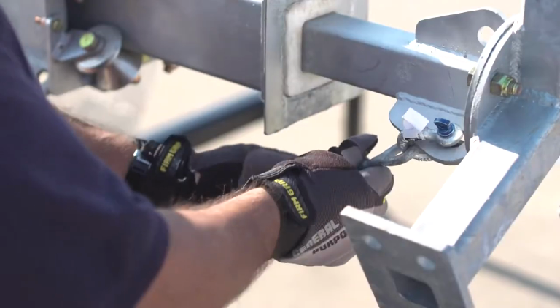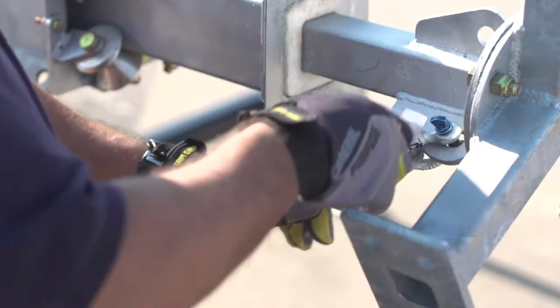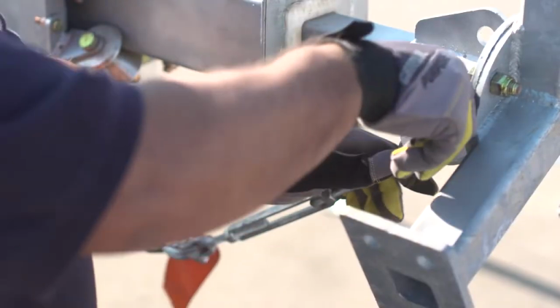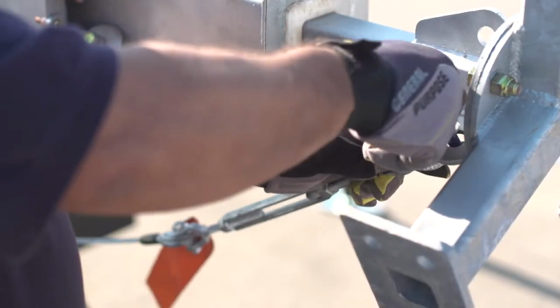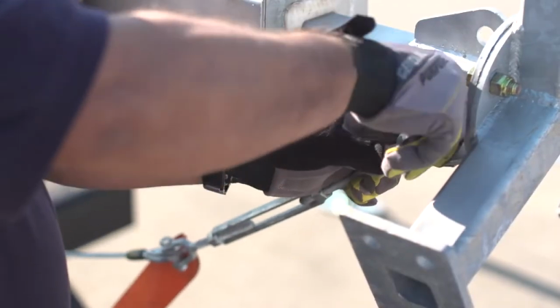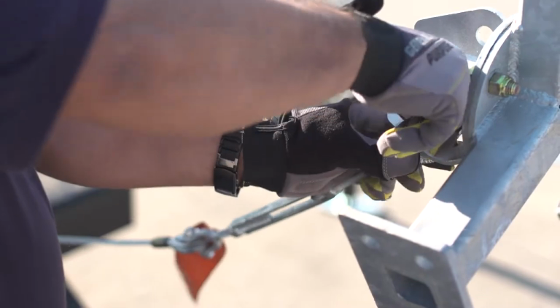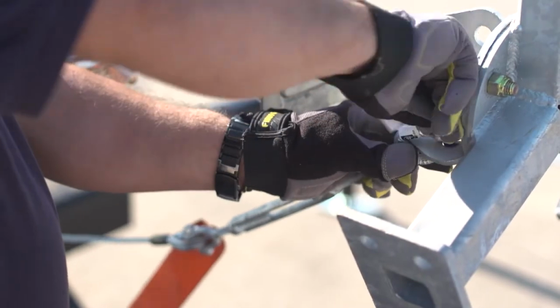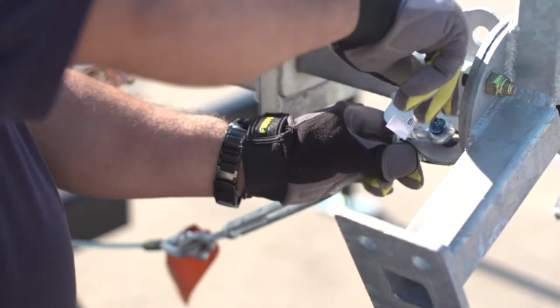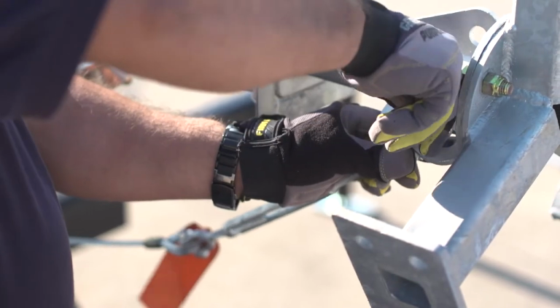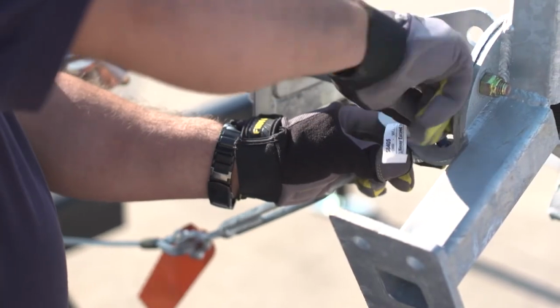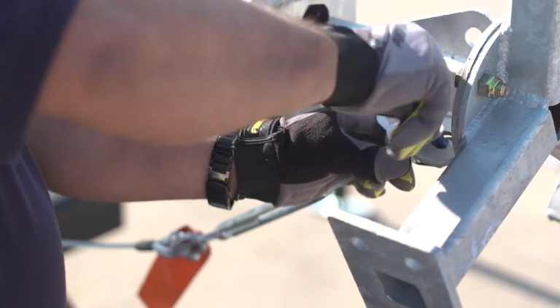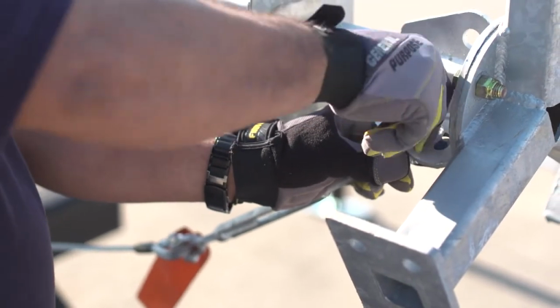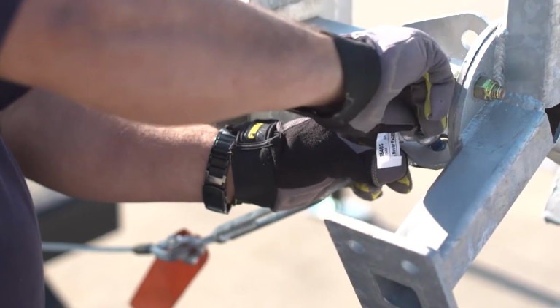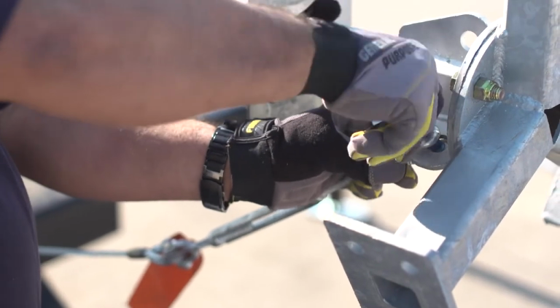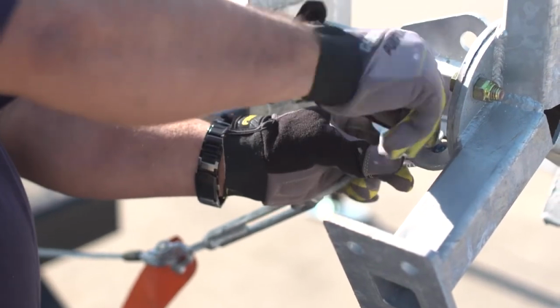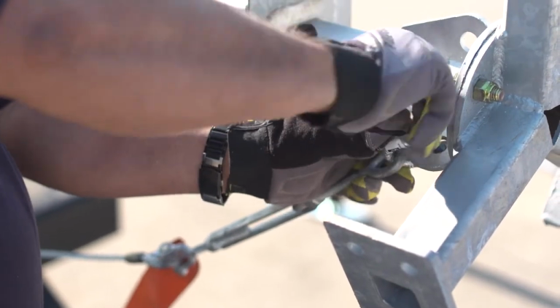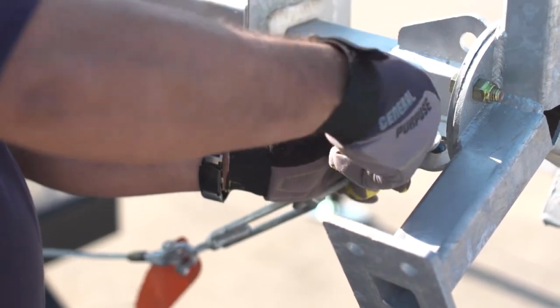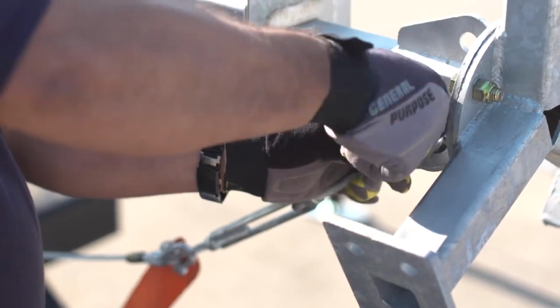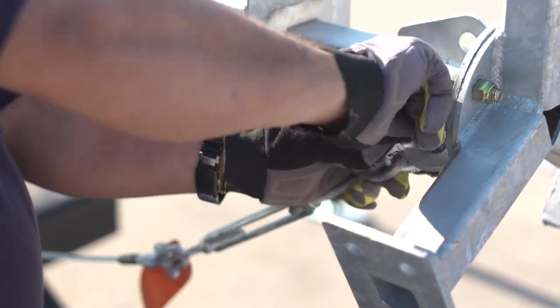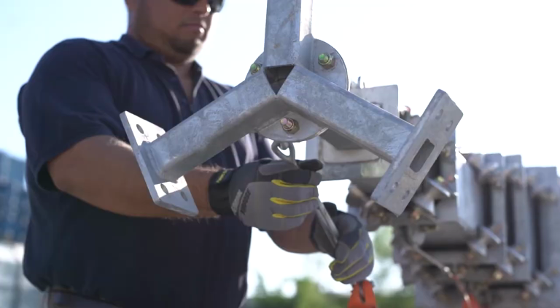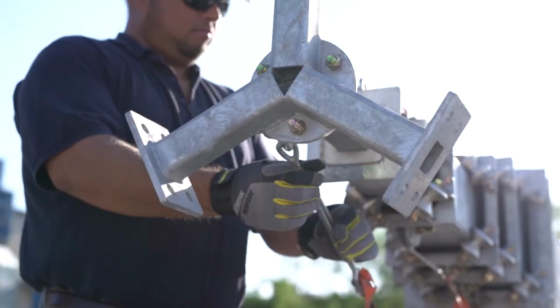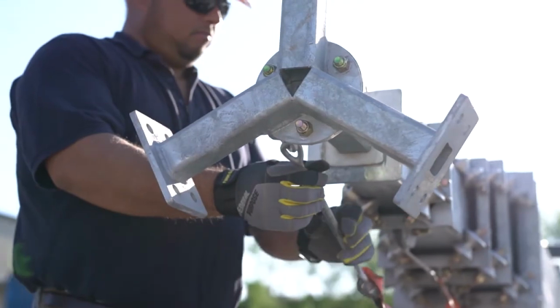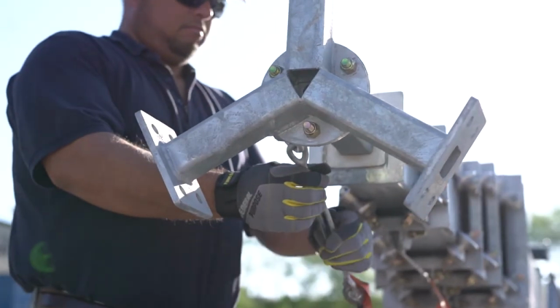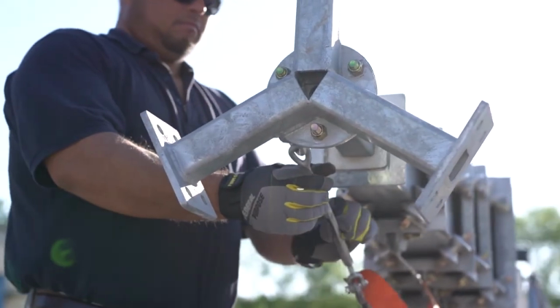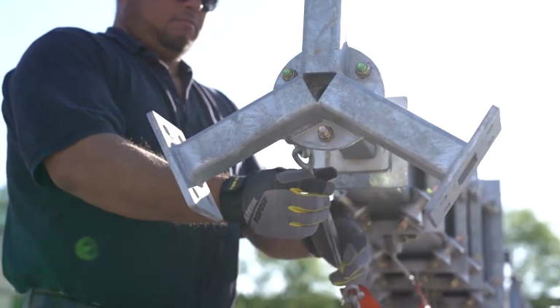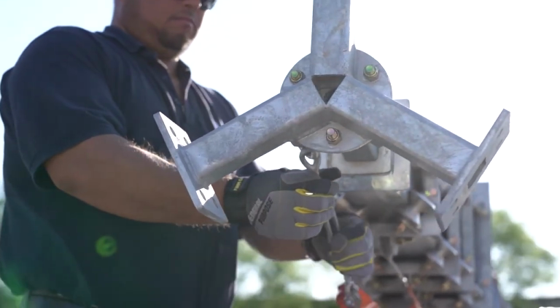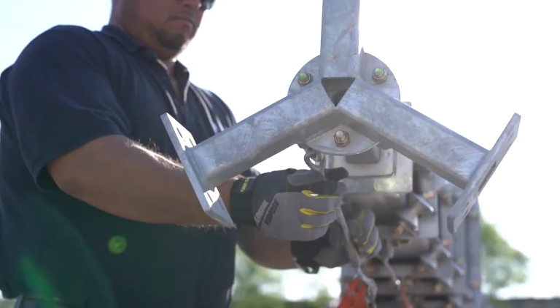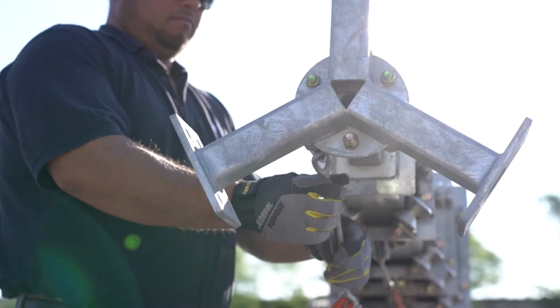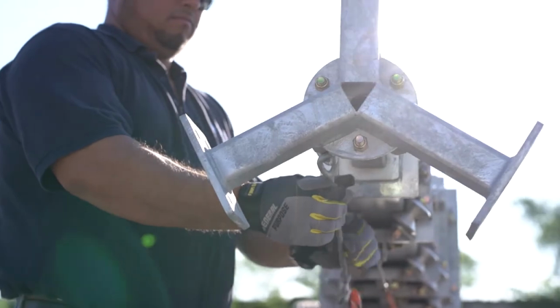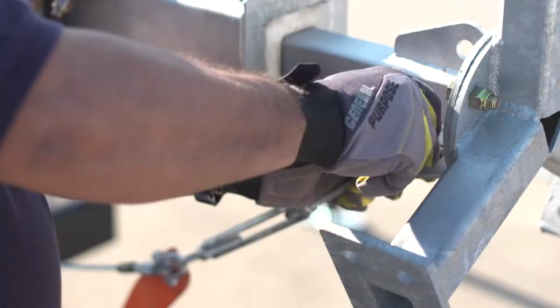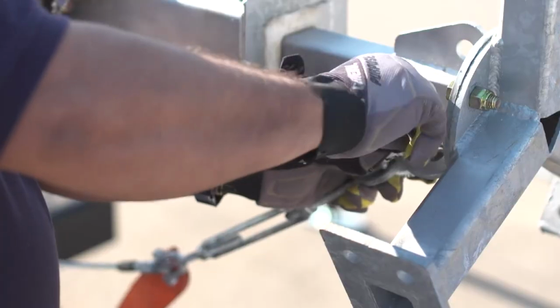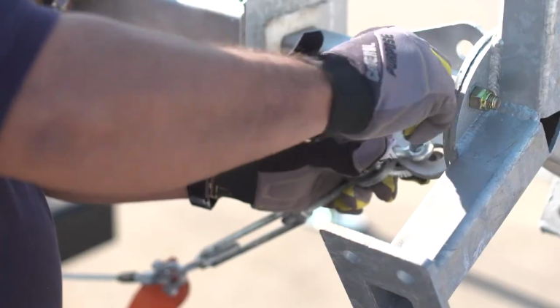Remove the securing transportation cable located in the front of the mini tower that connects the tower to the trailer for transportation.